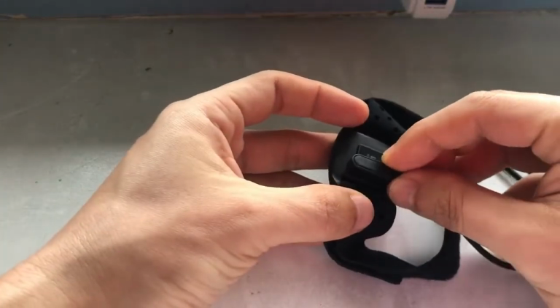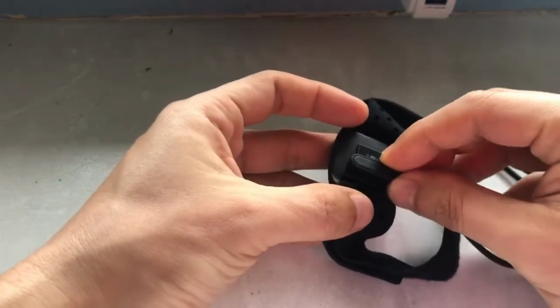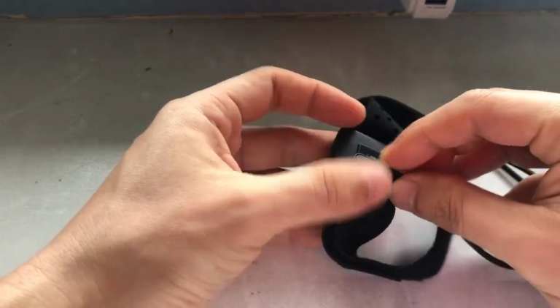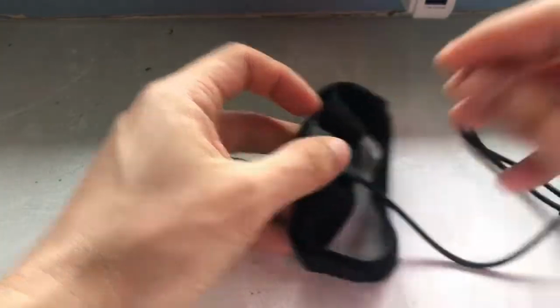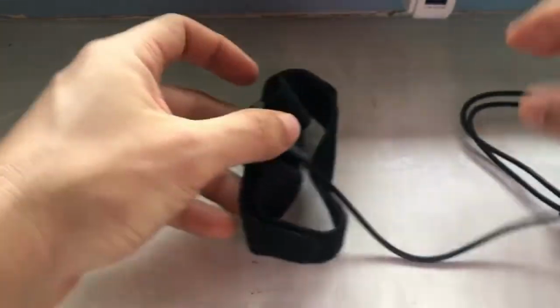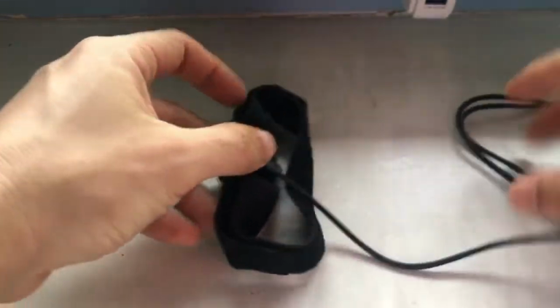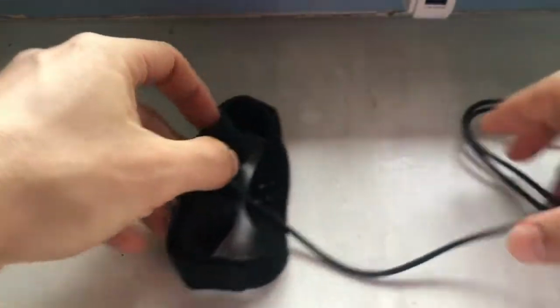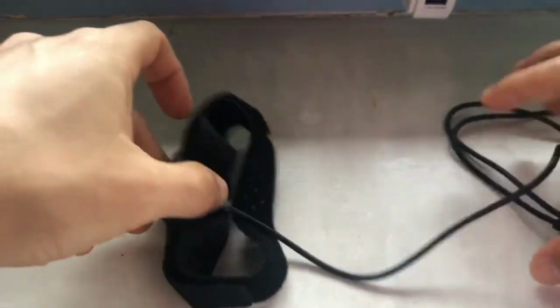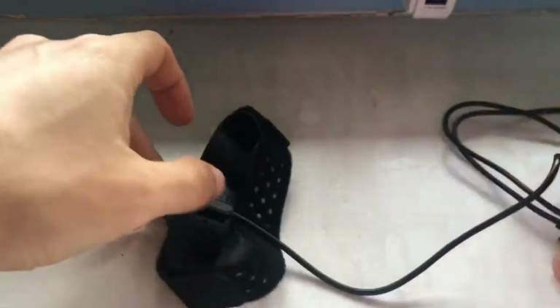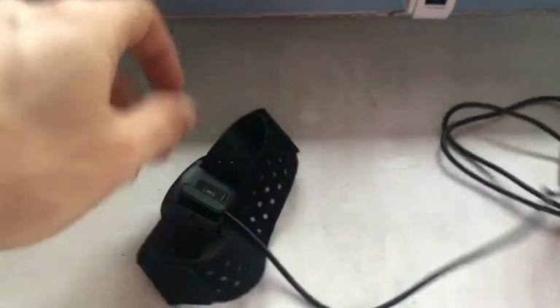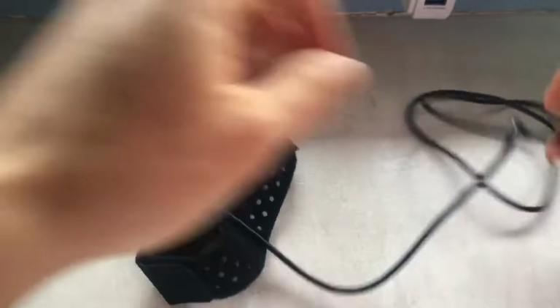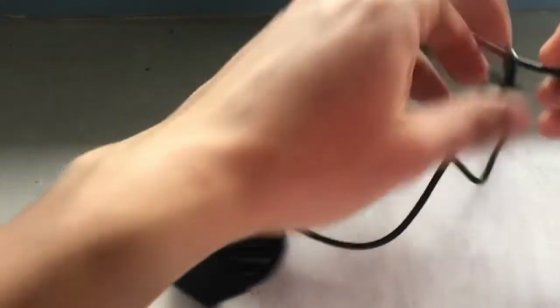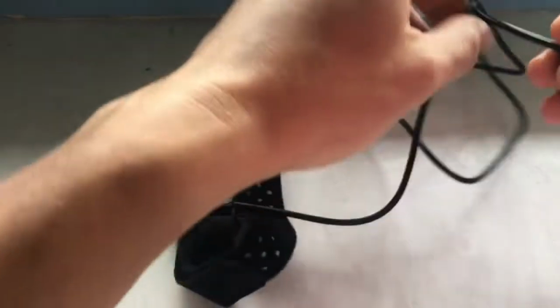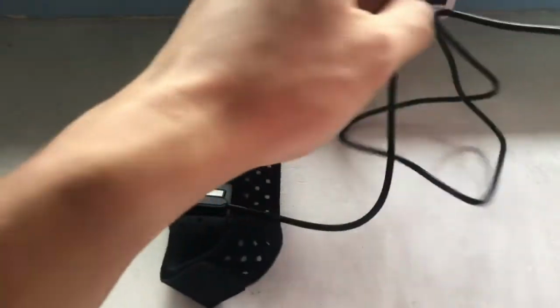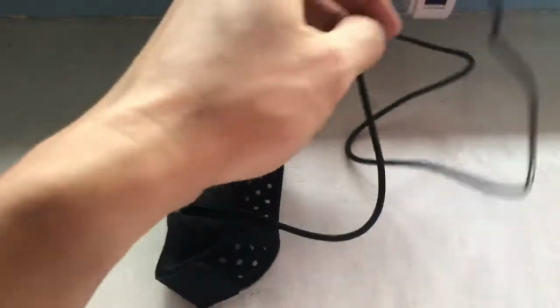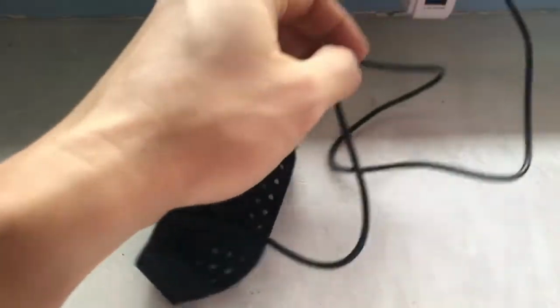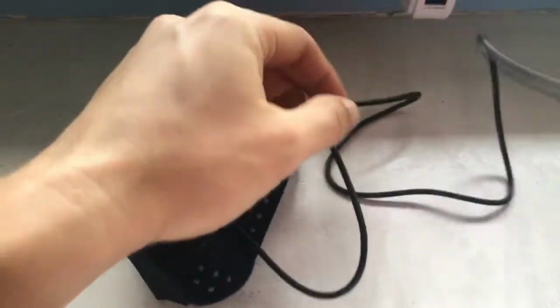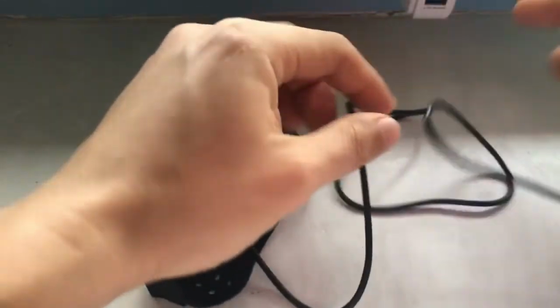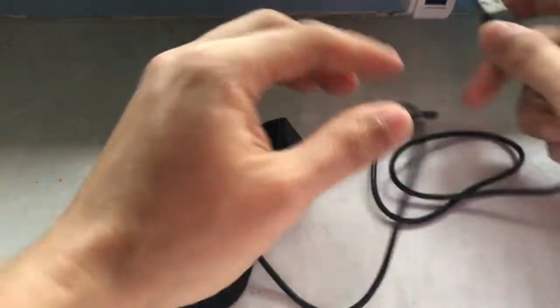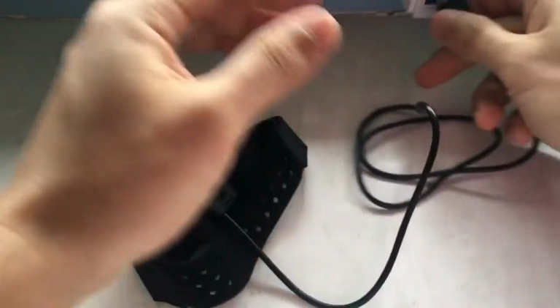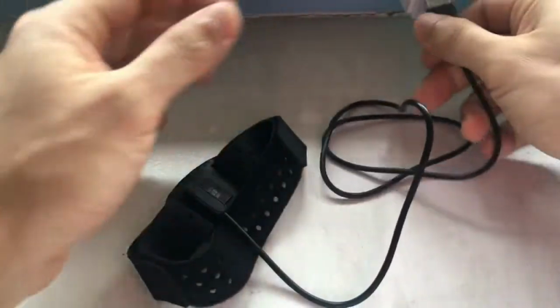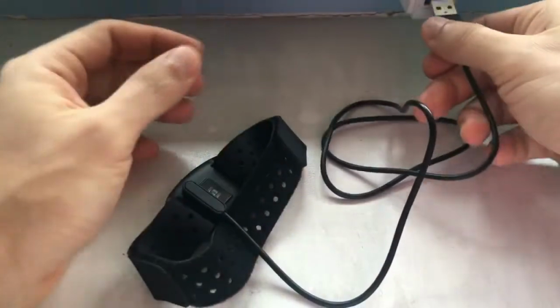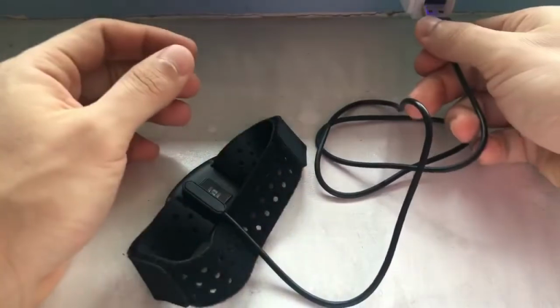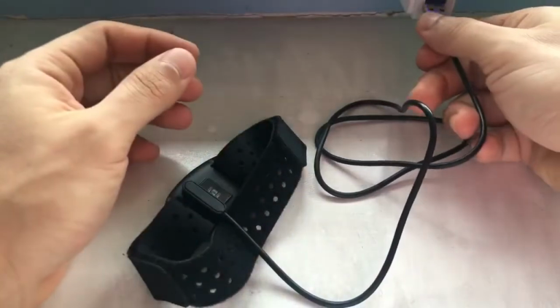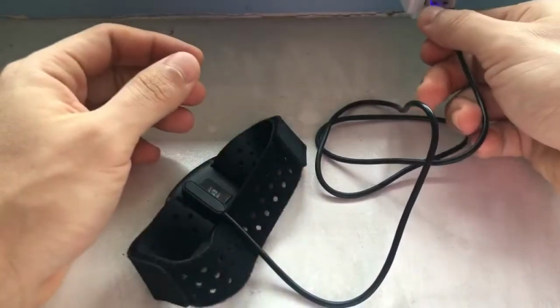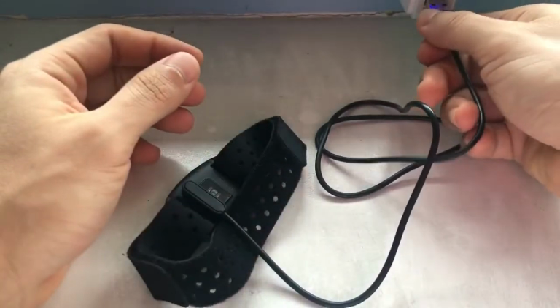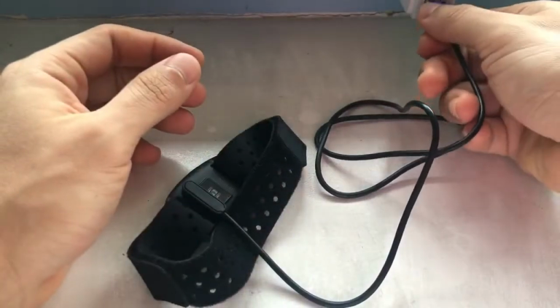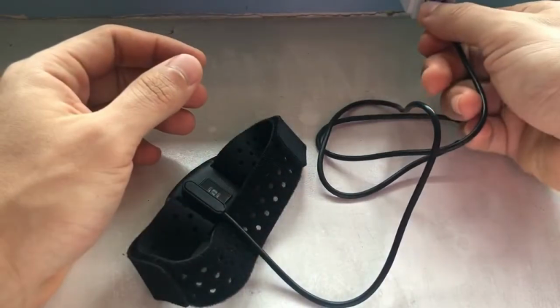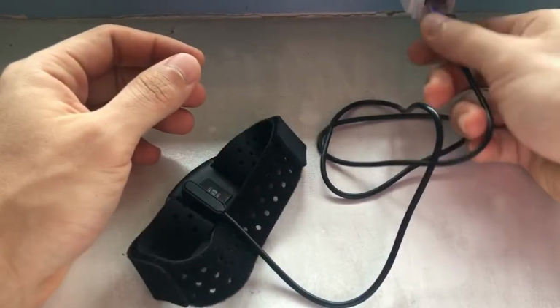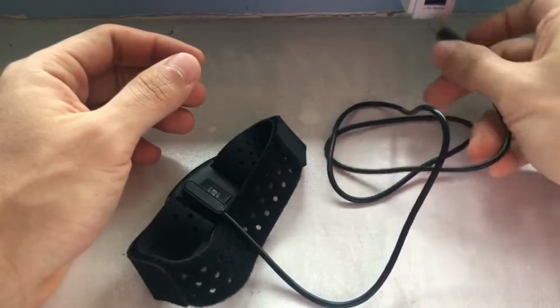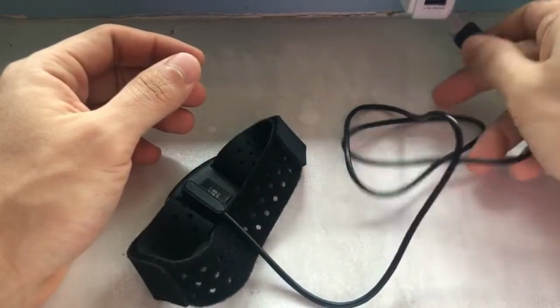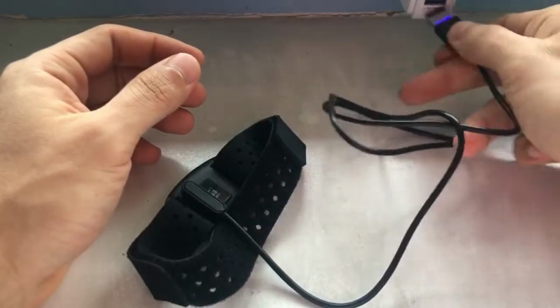The charge cable is magnetic, so just plug it in and you're good to charge.